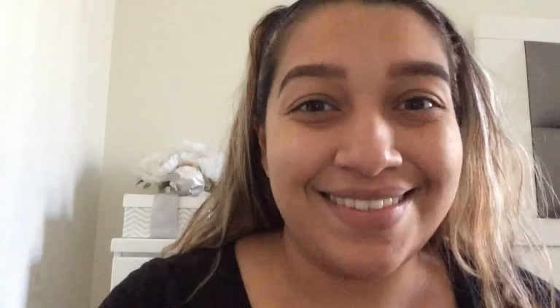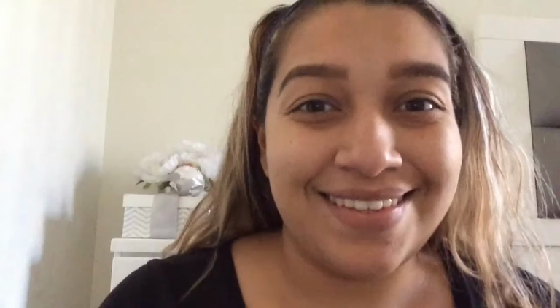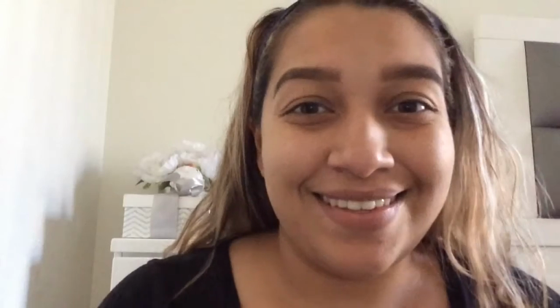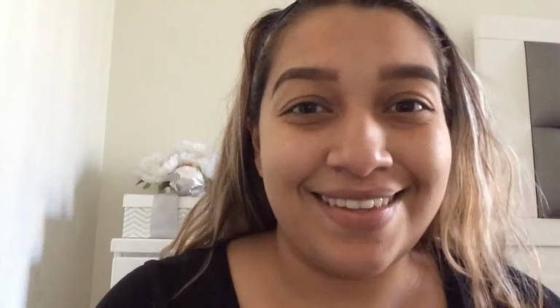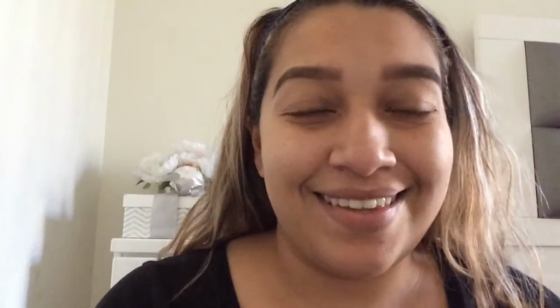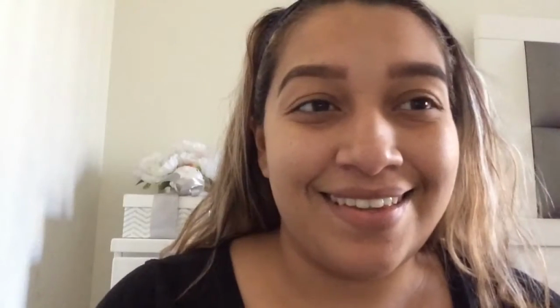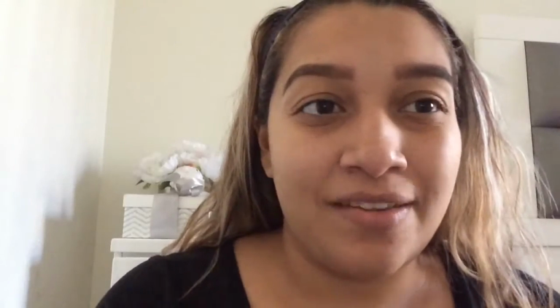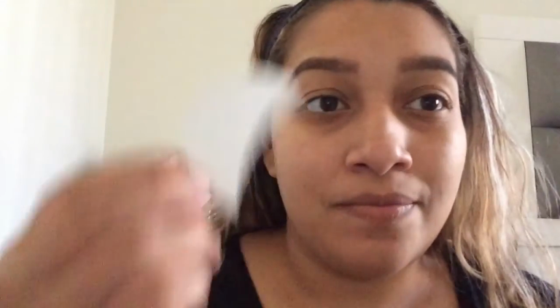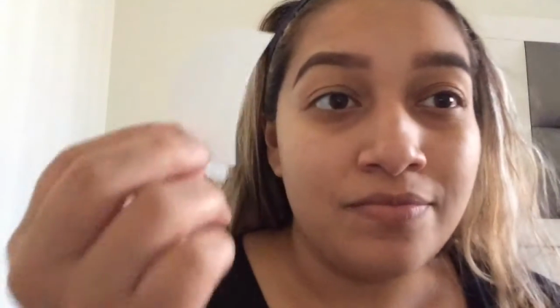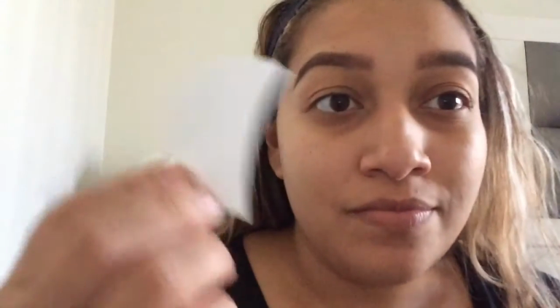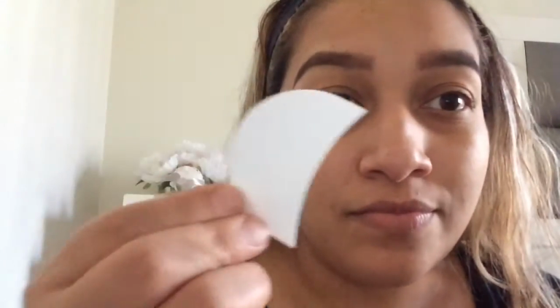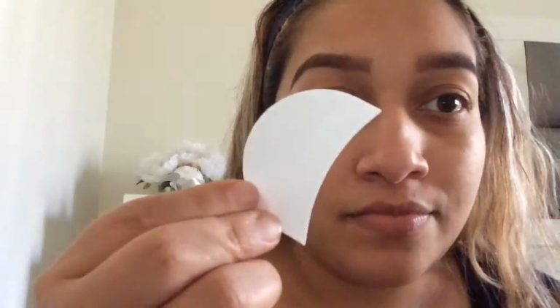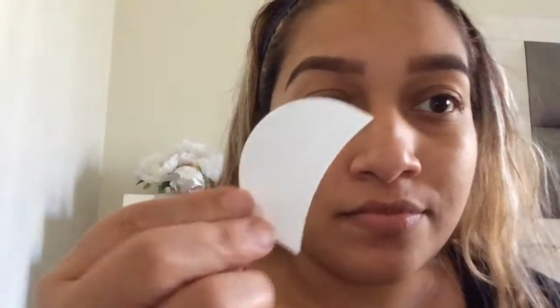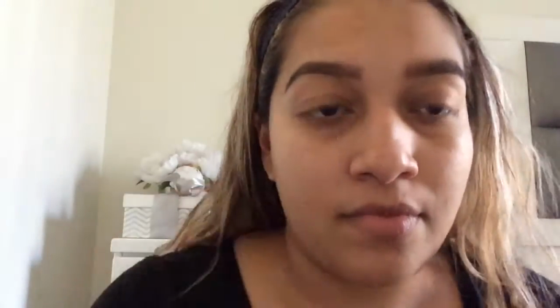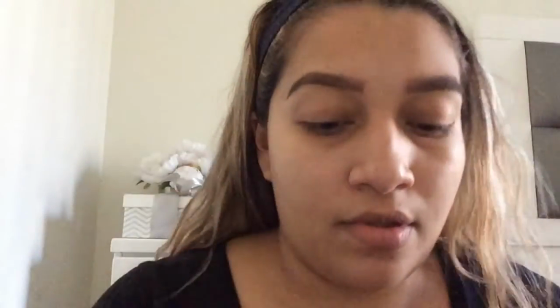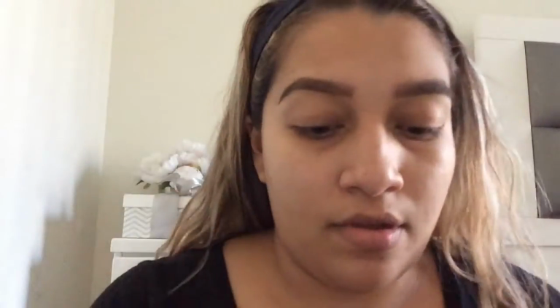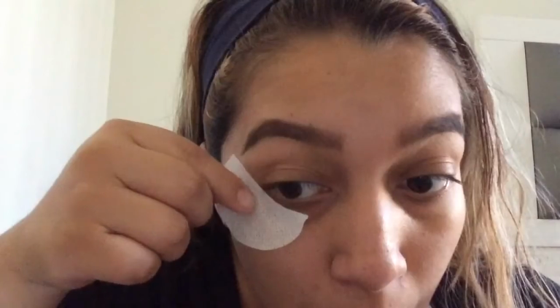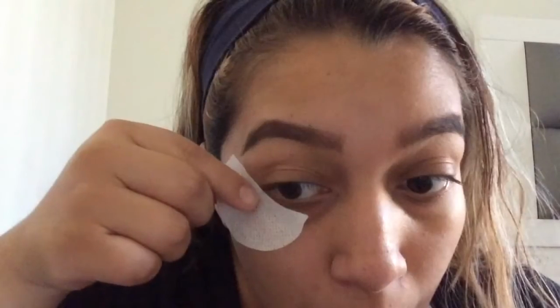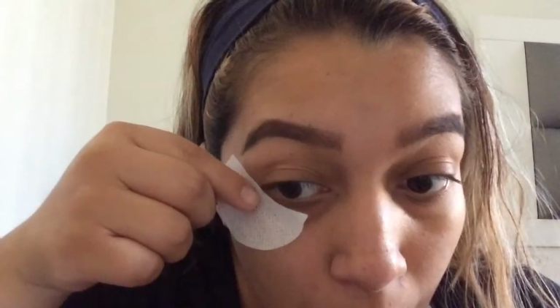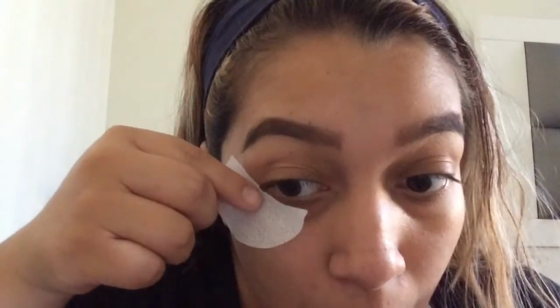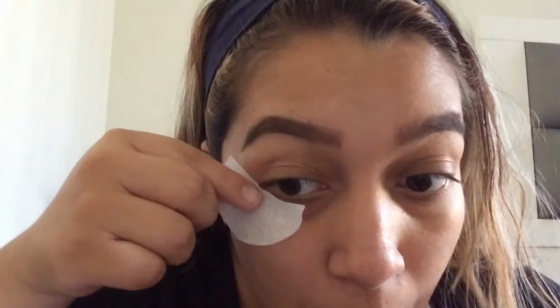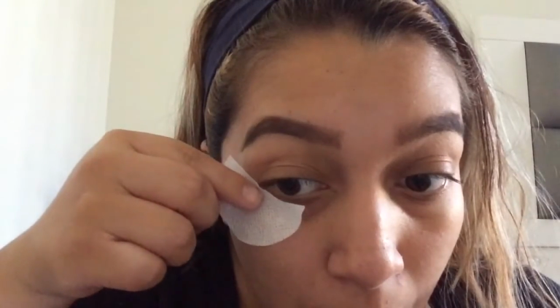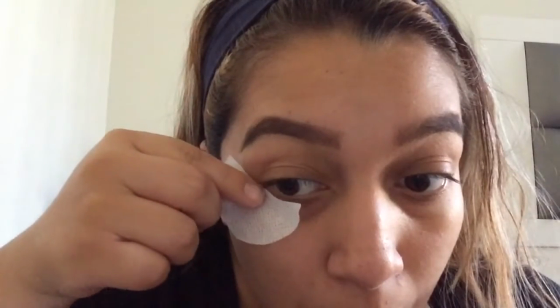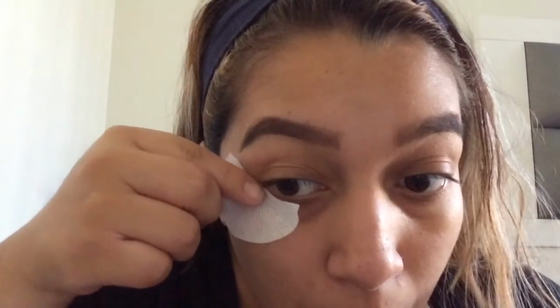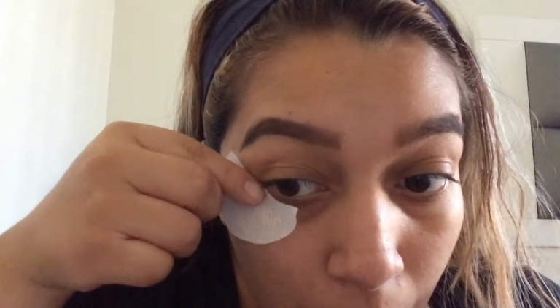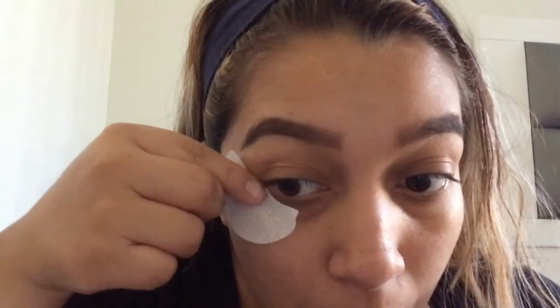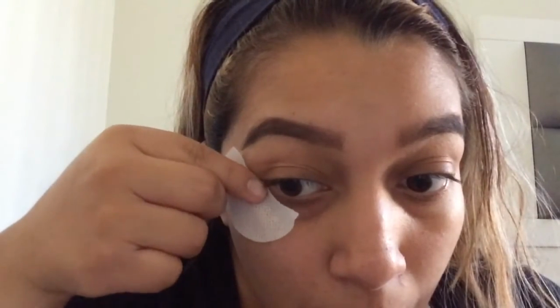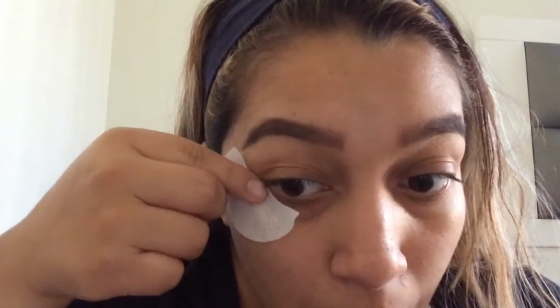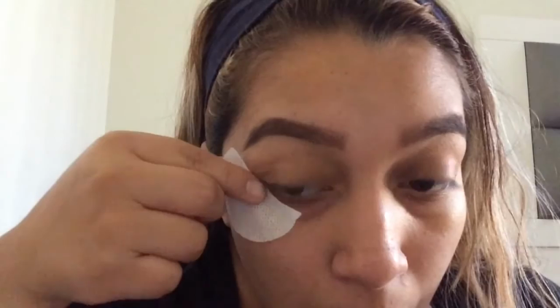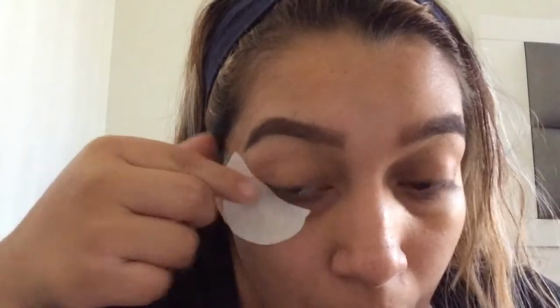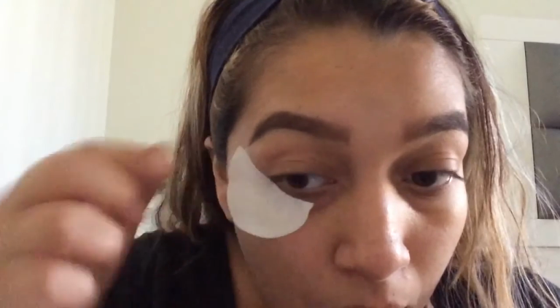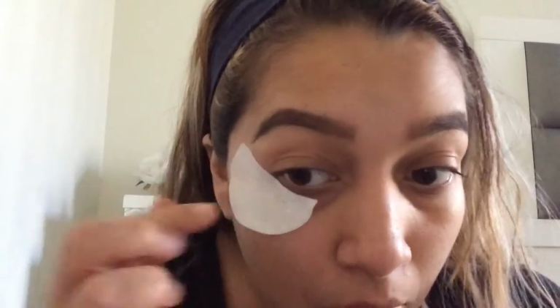Hey my beautiful people. So today I'm going to do a purple pink smokey eye.